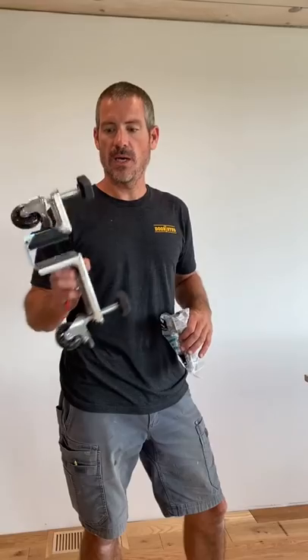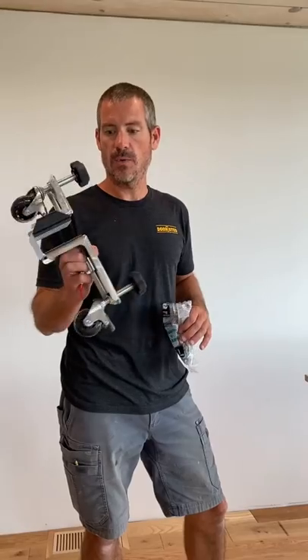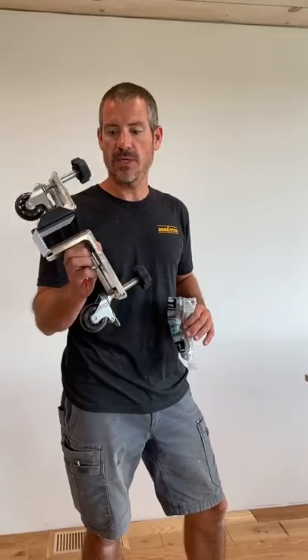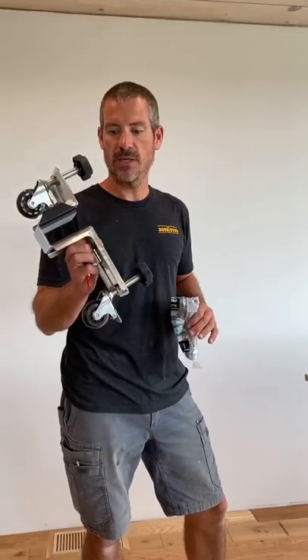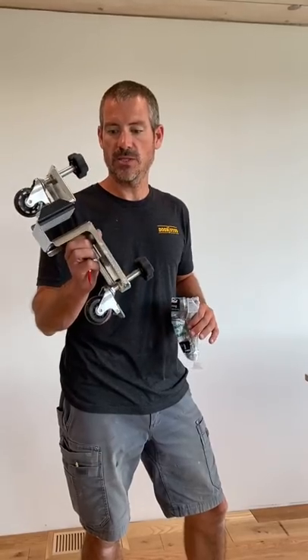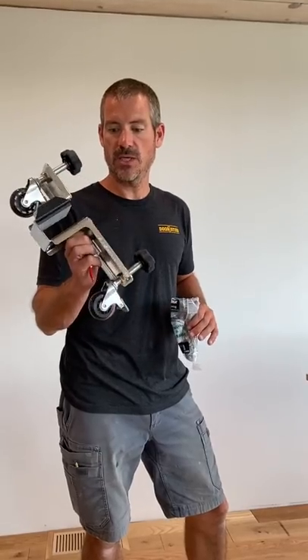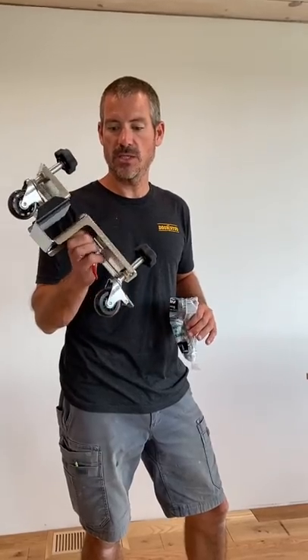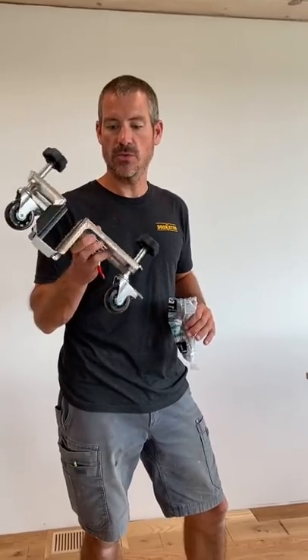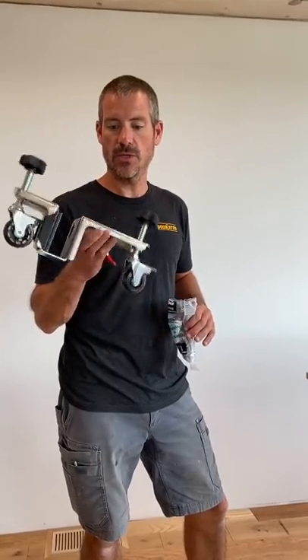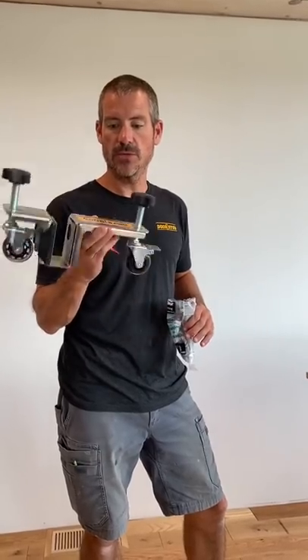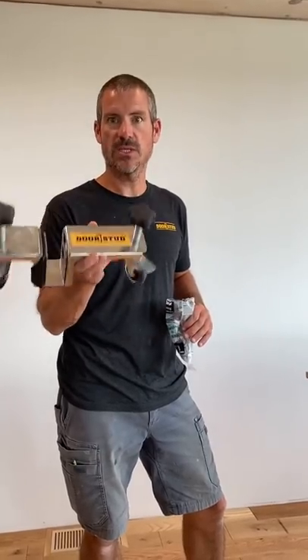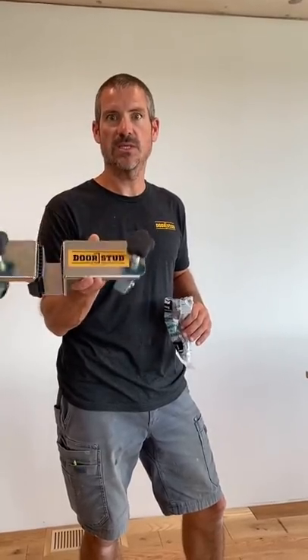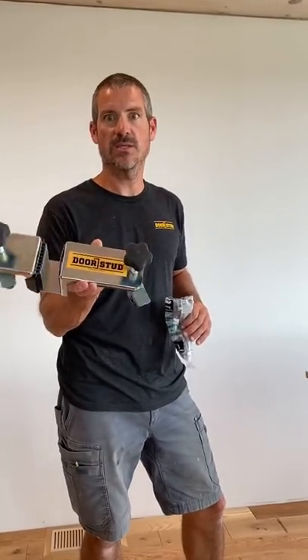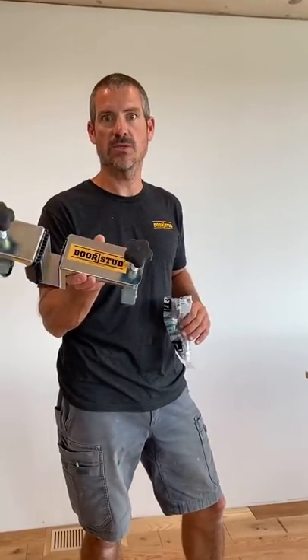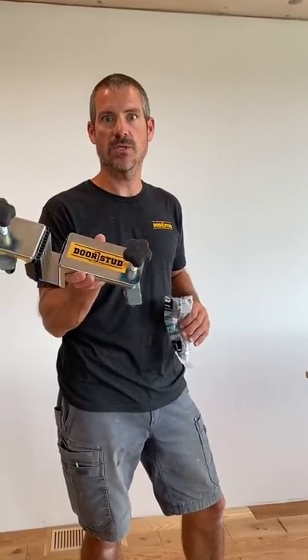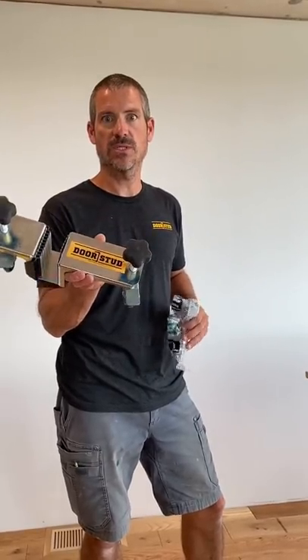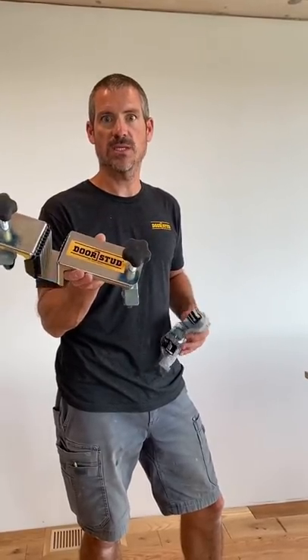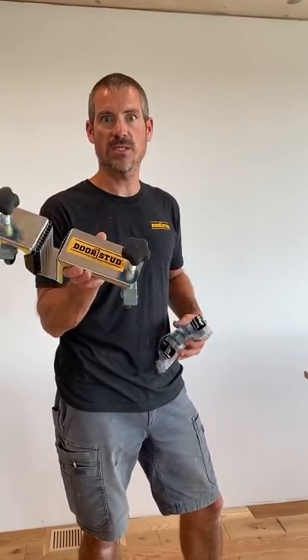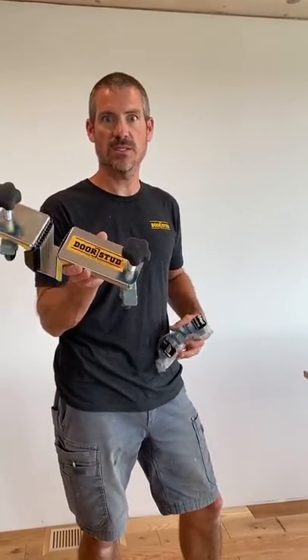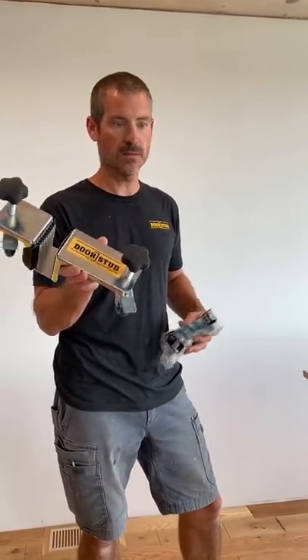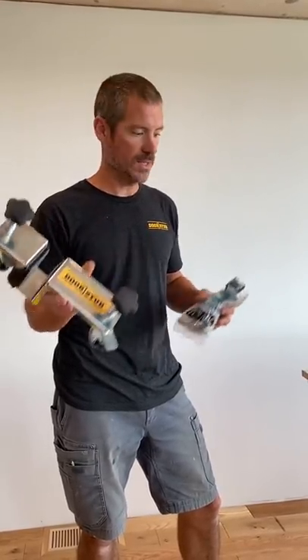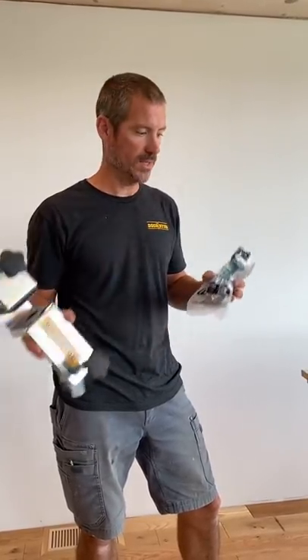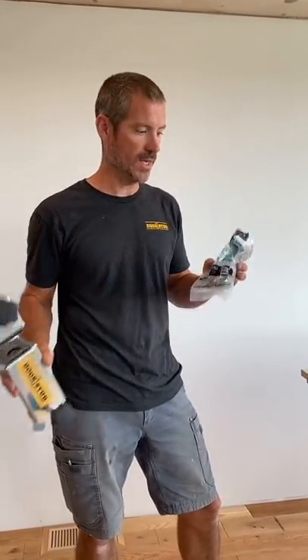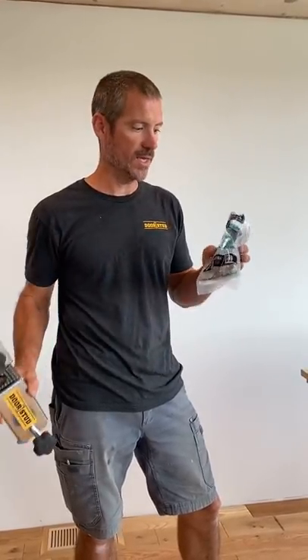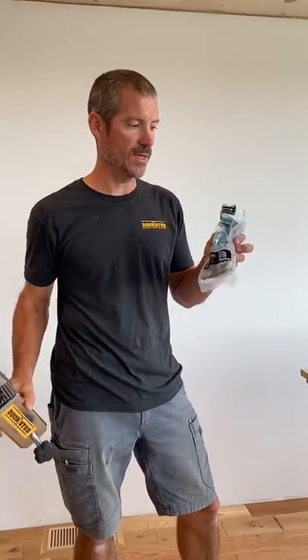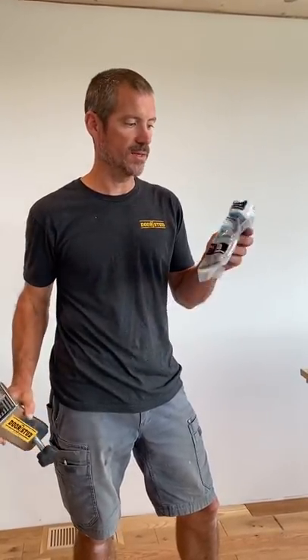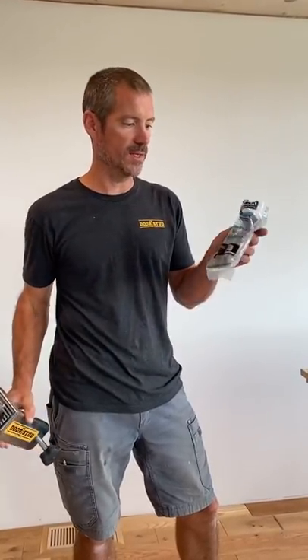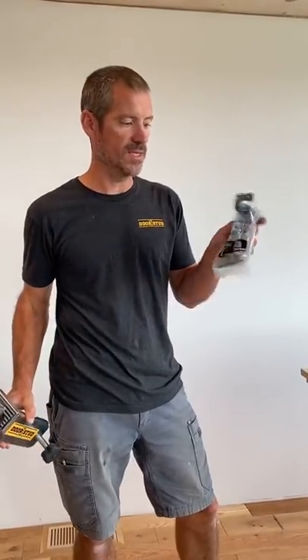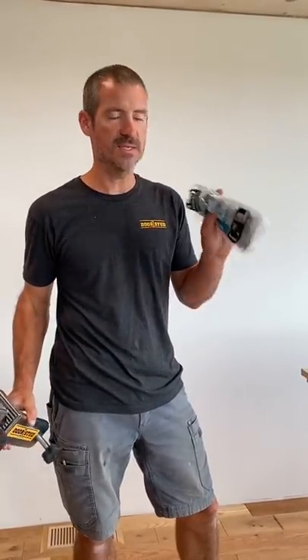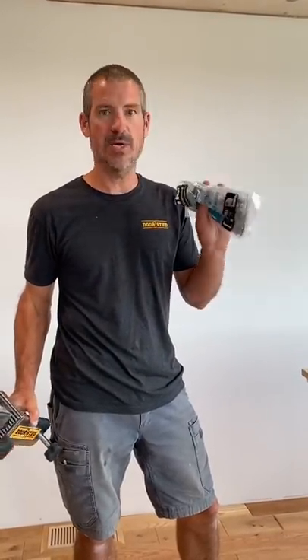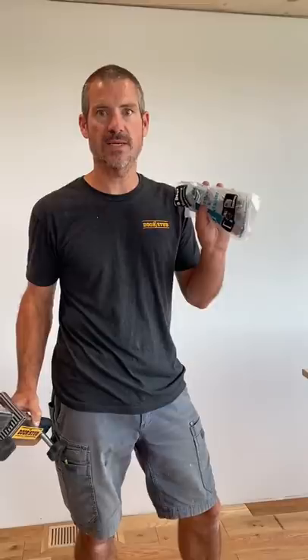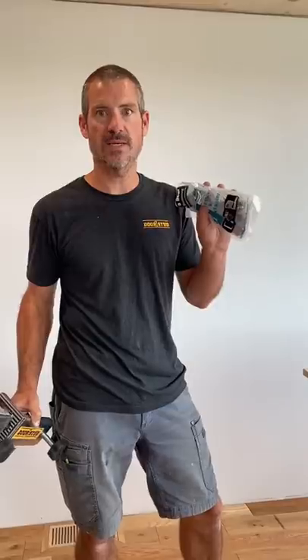All right, we're gonna install a door using the door stud system and an easy bracket kick.